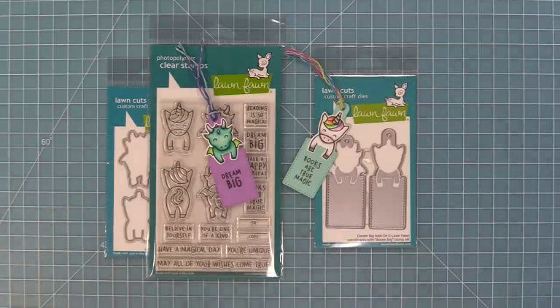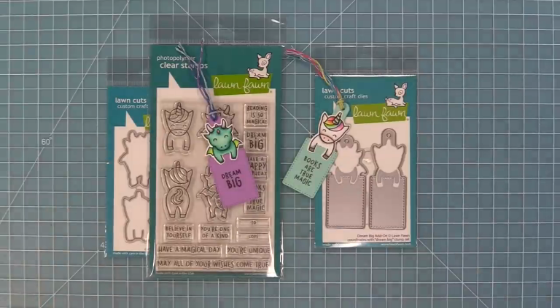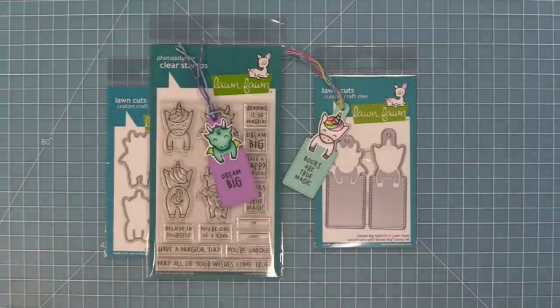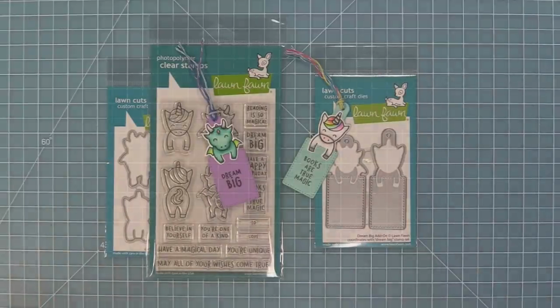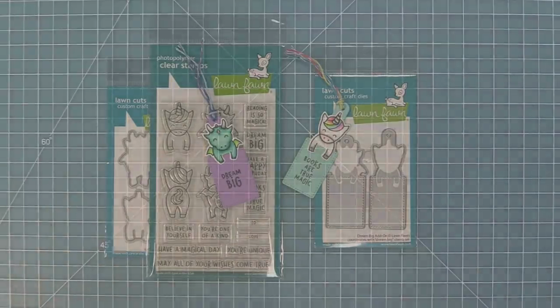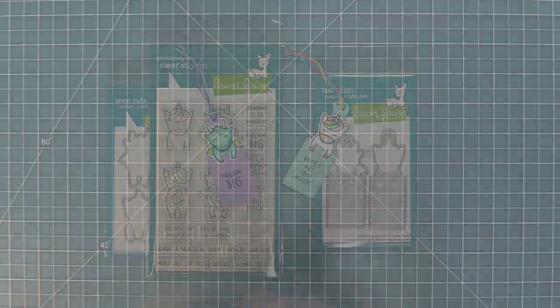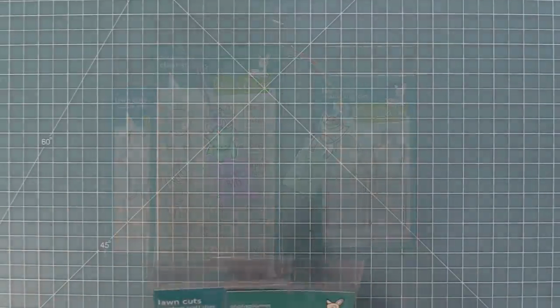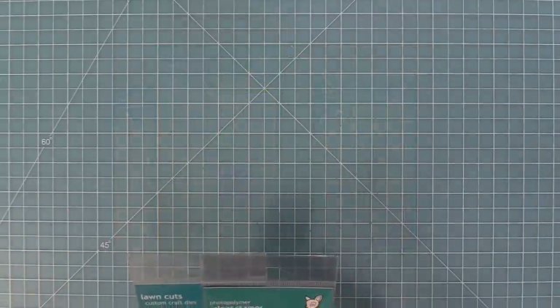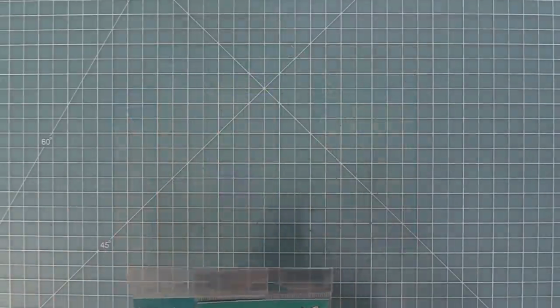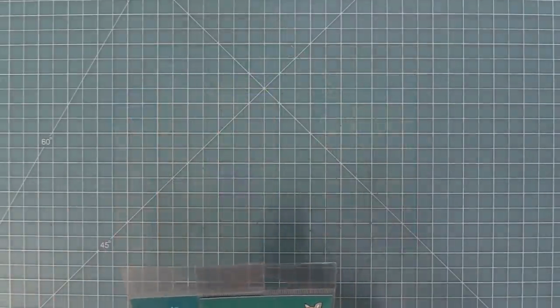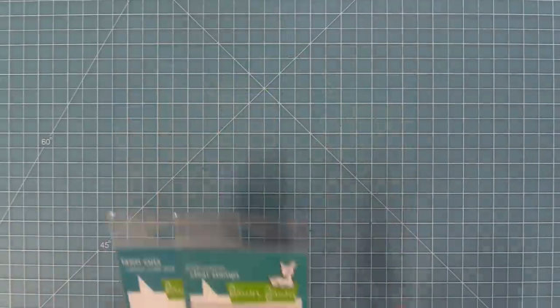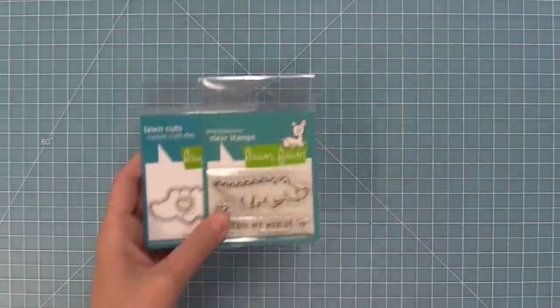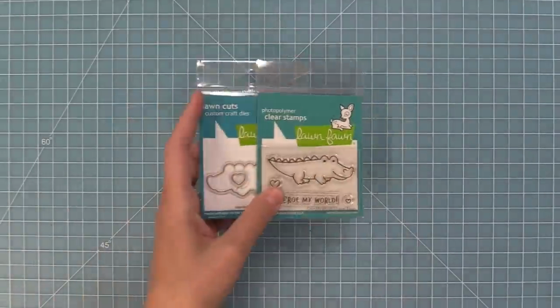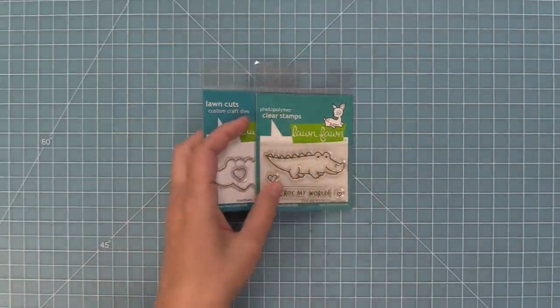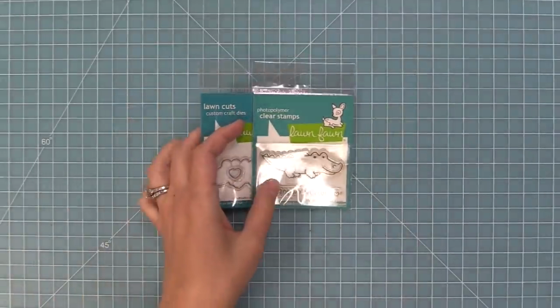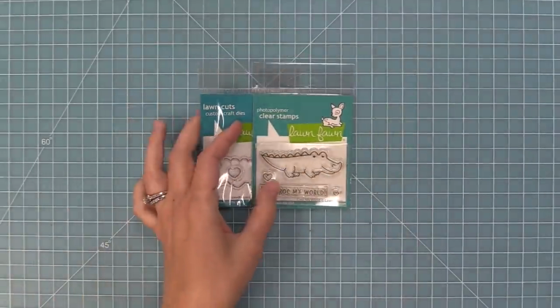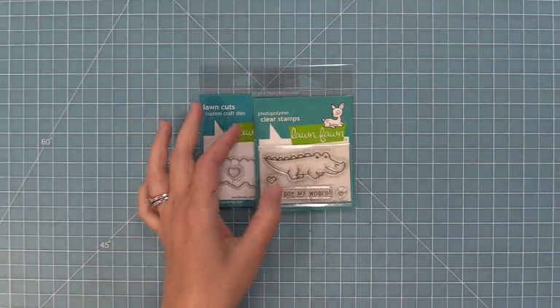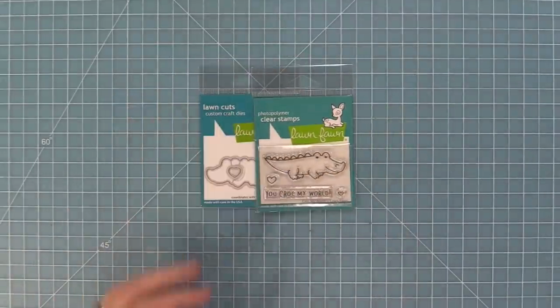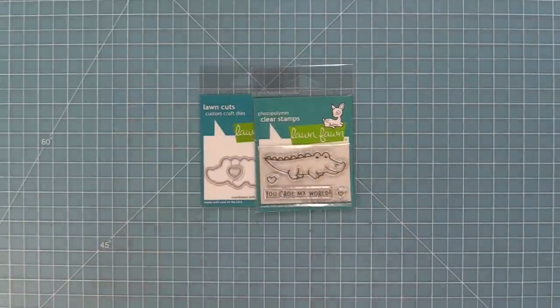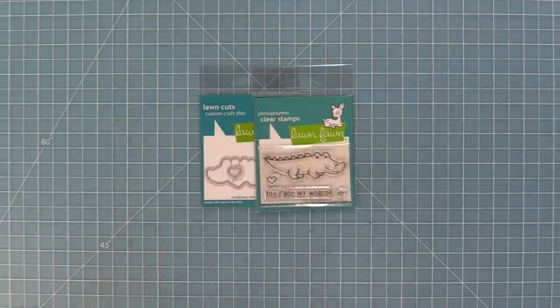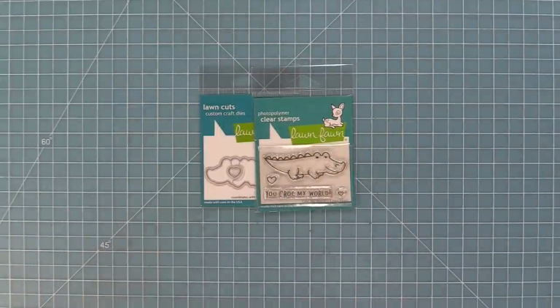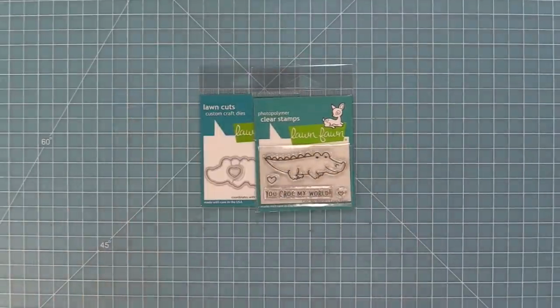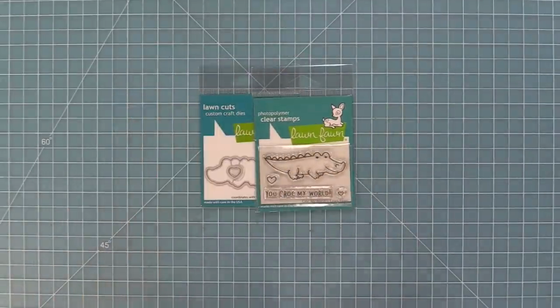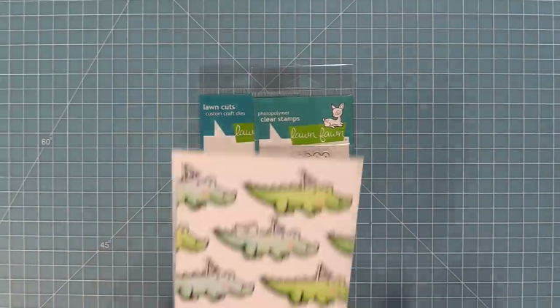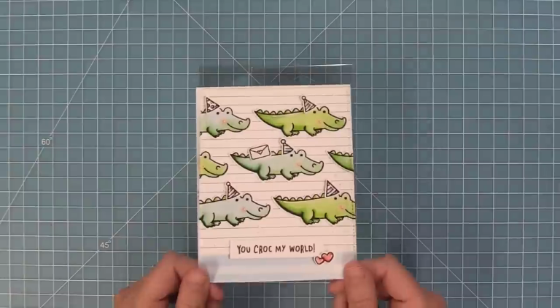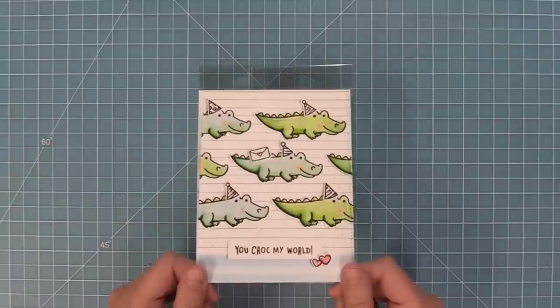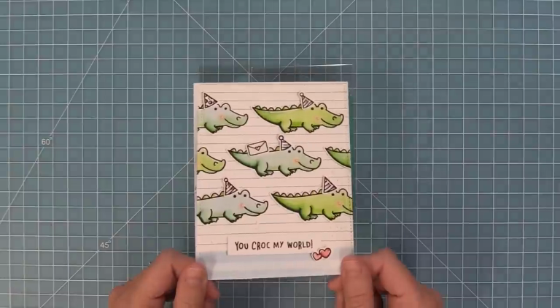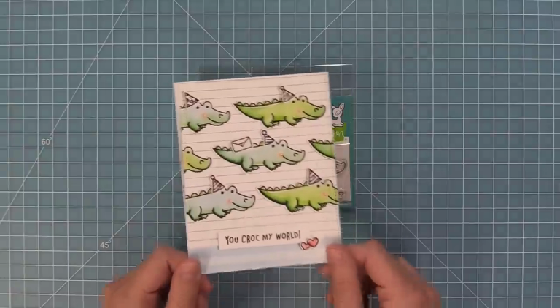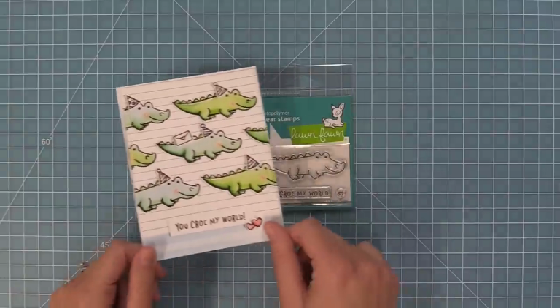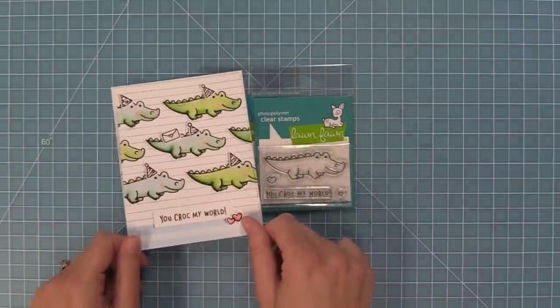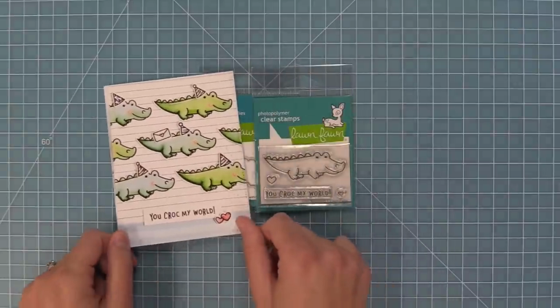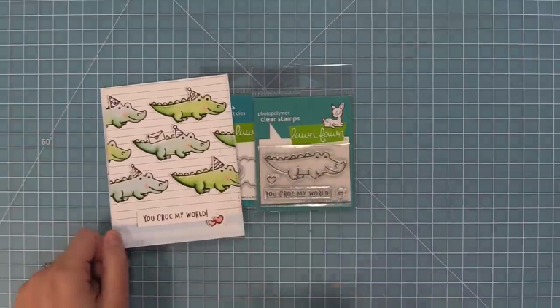Last but not least we have our Croc My World mini set. This set is so cute and the cards with it turn out adorable.